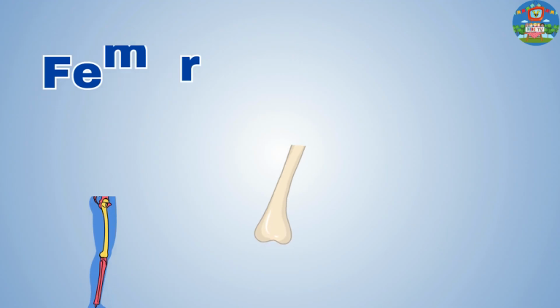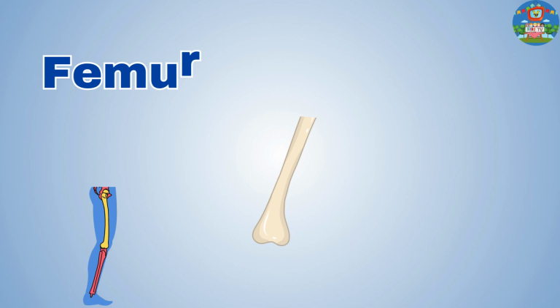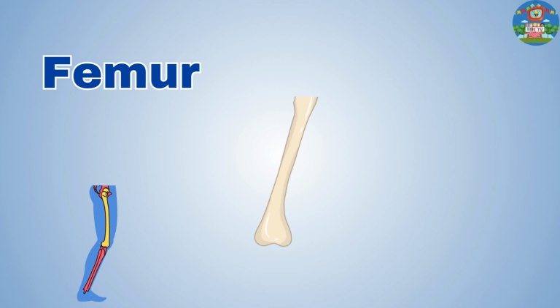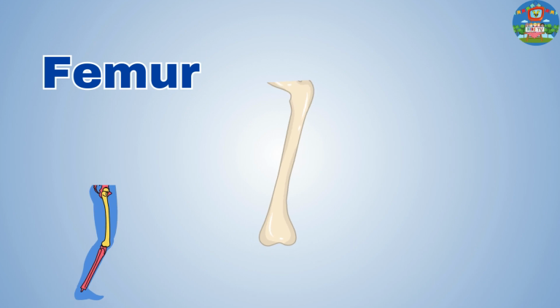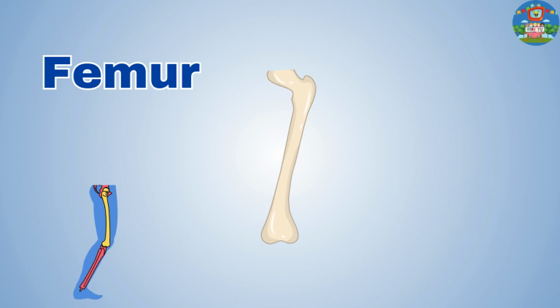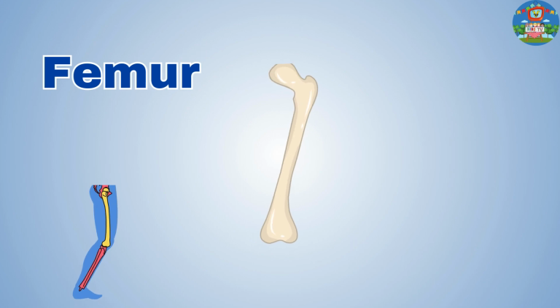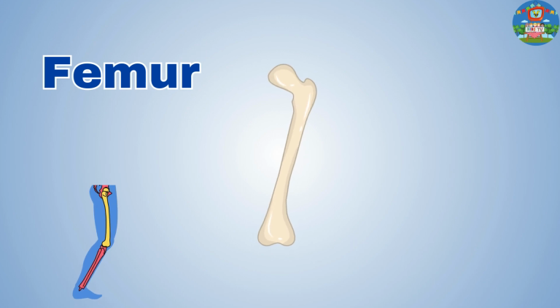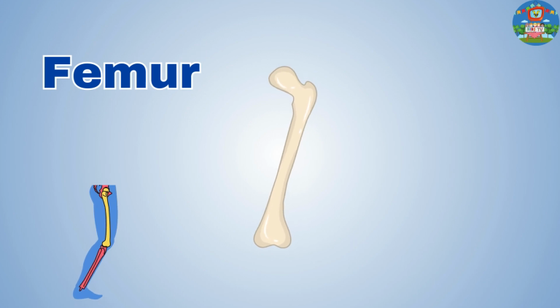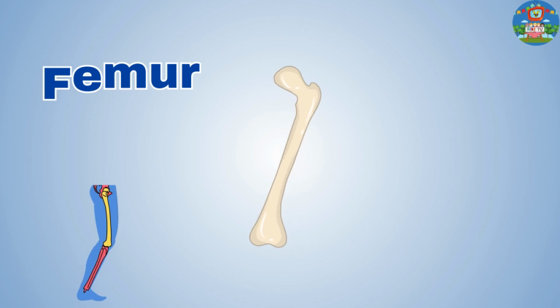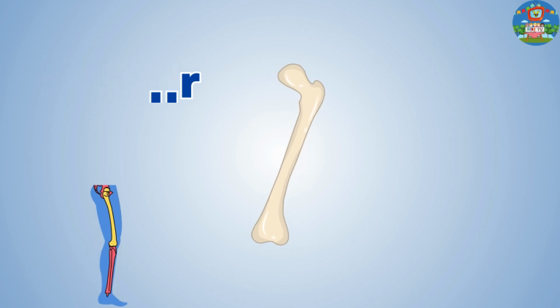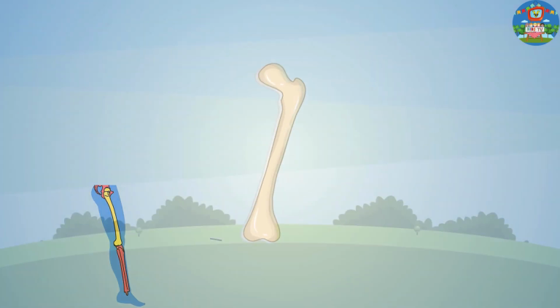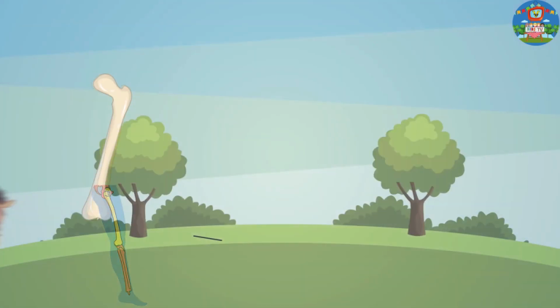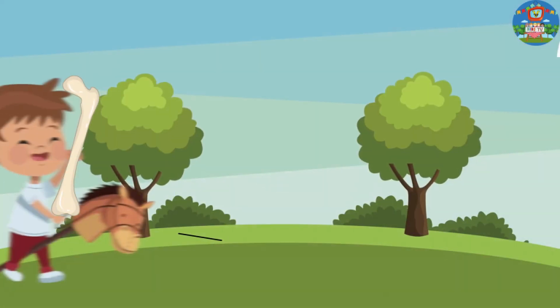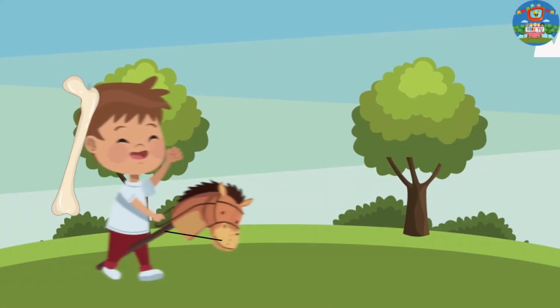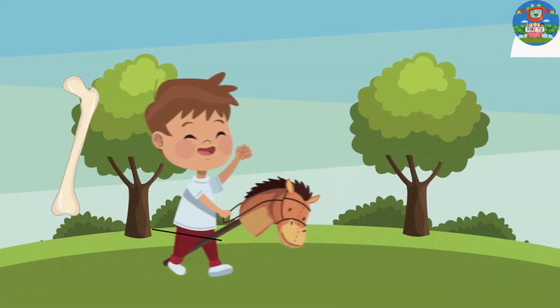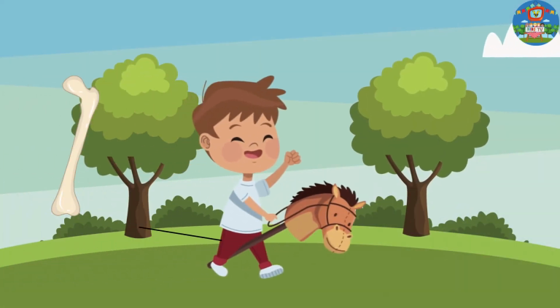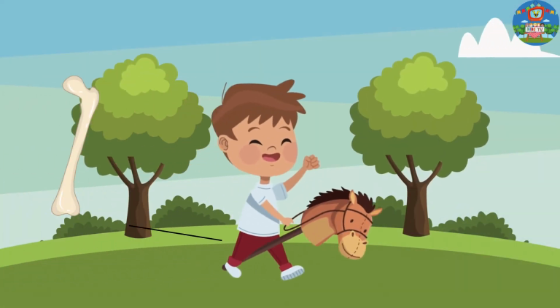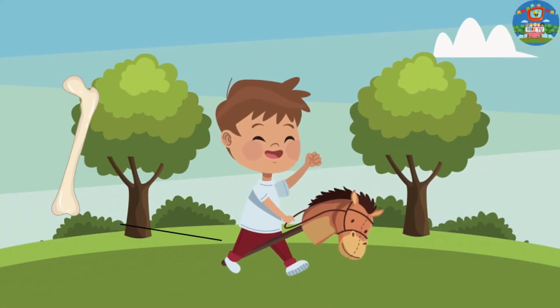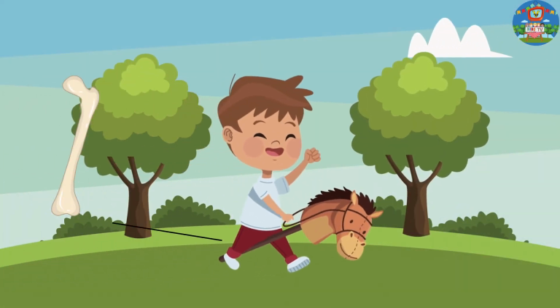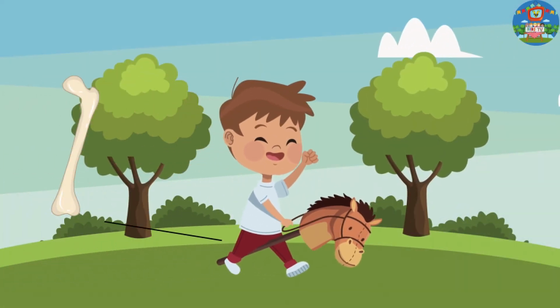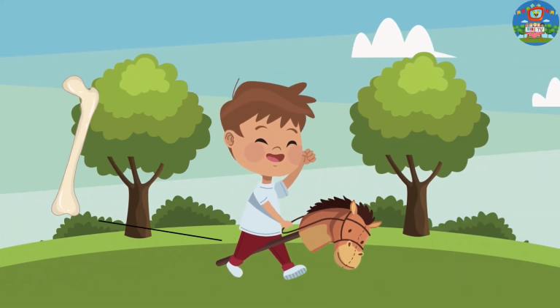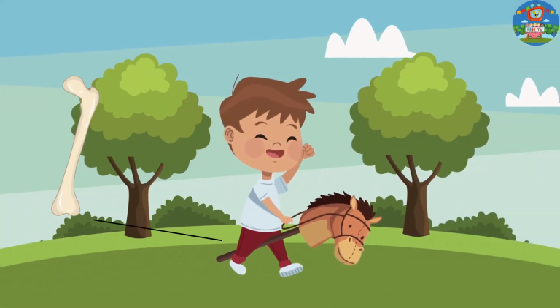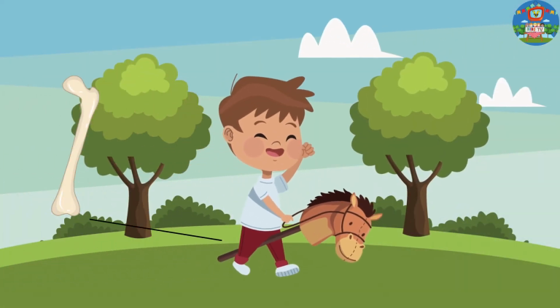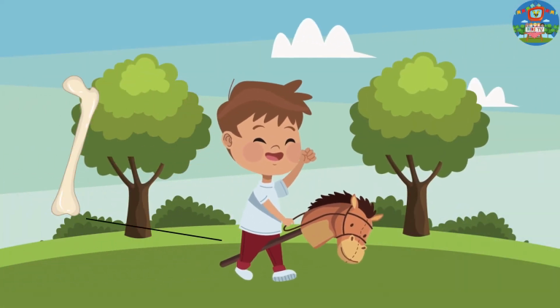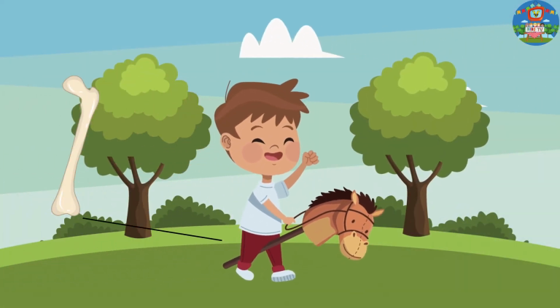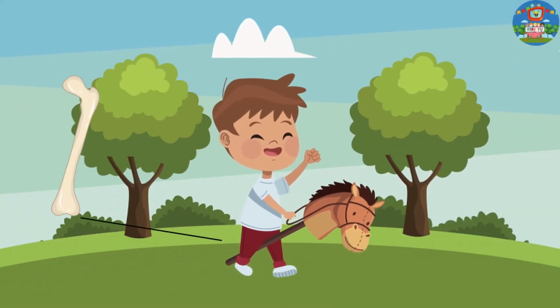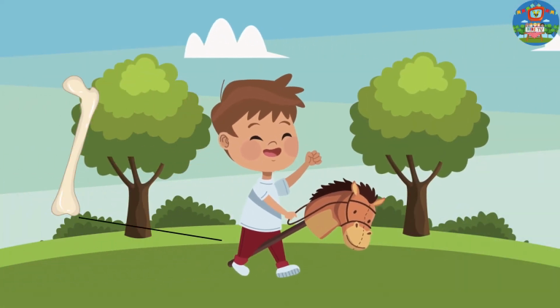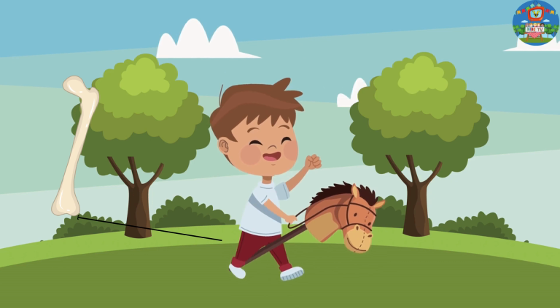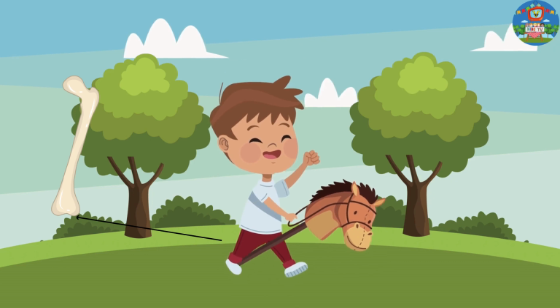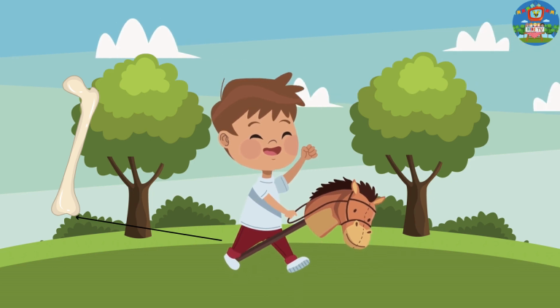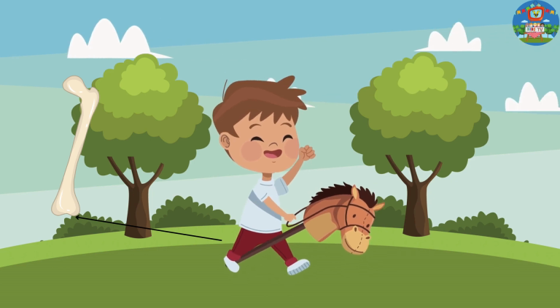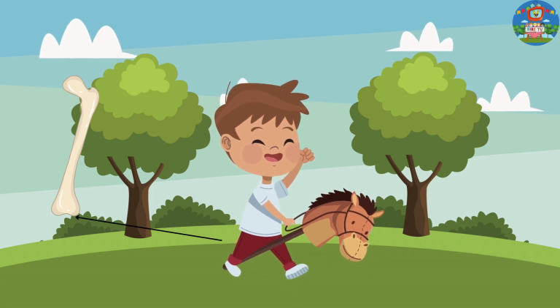Femur. The longest bone in our body, helping us walk and run.